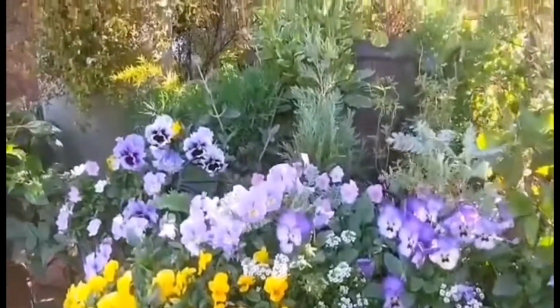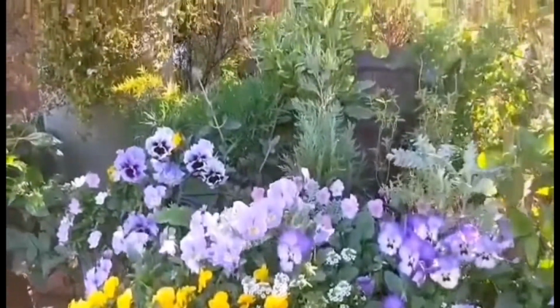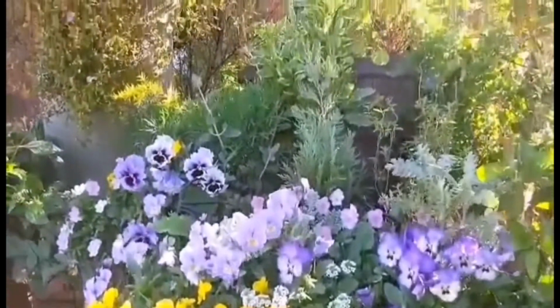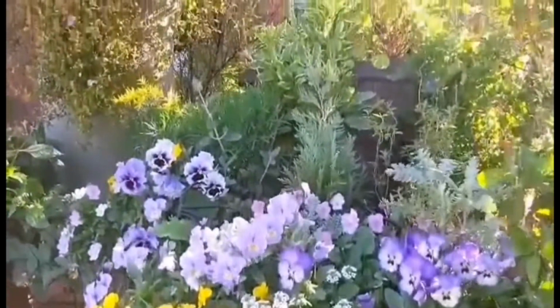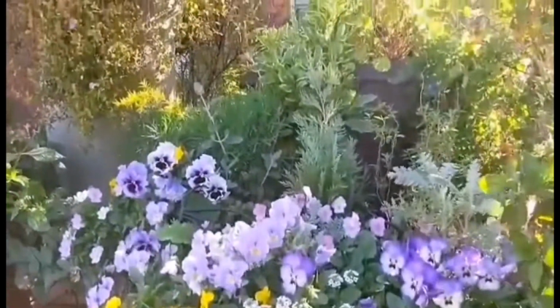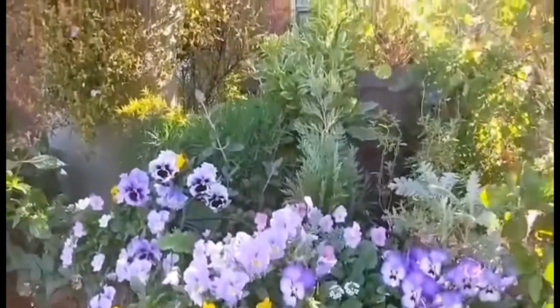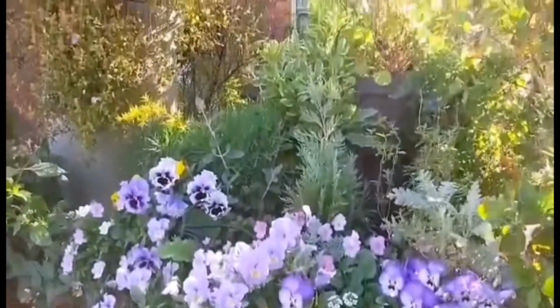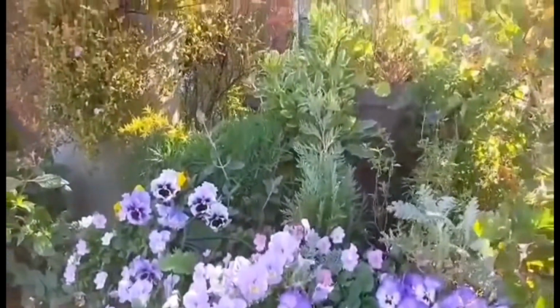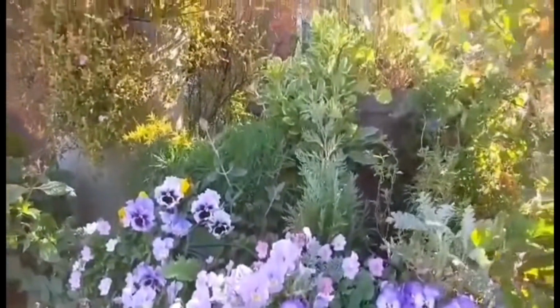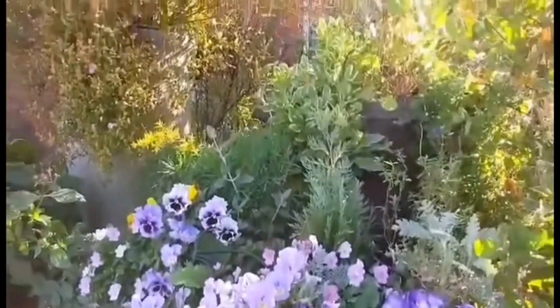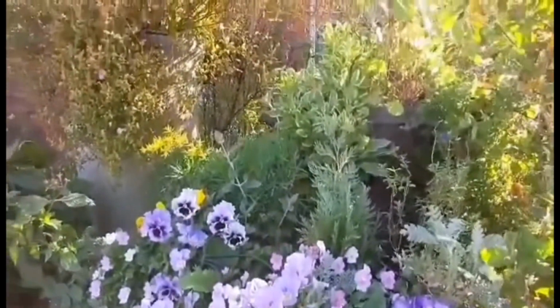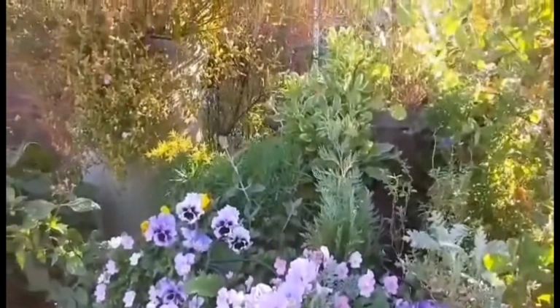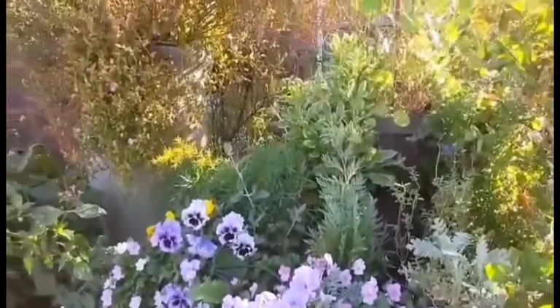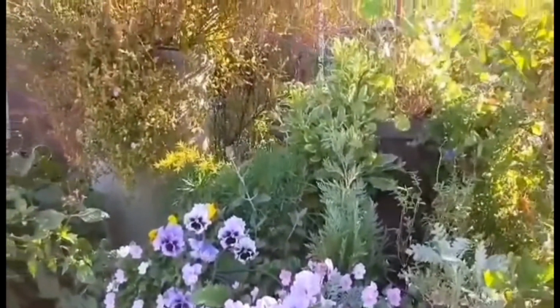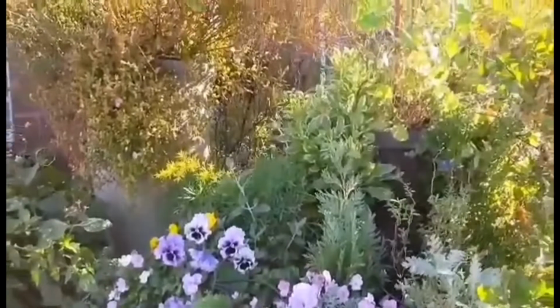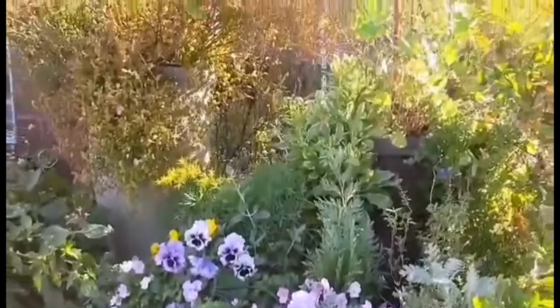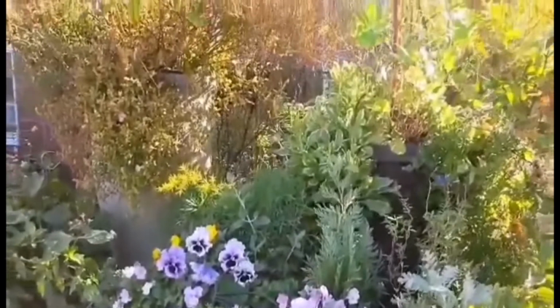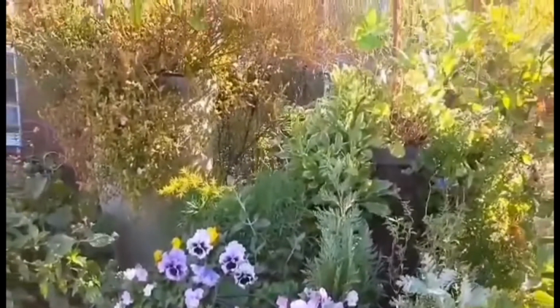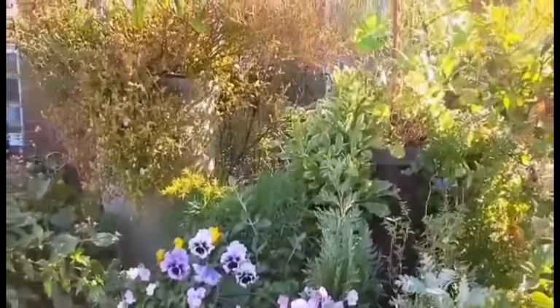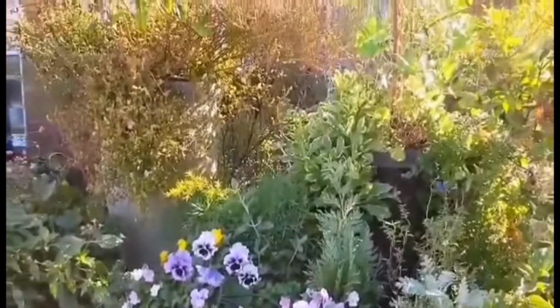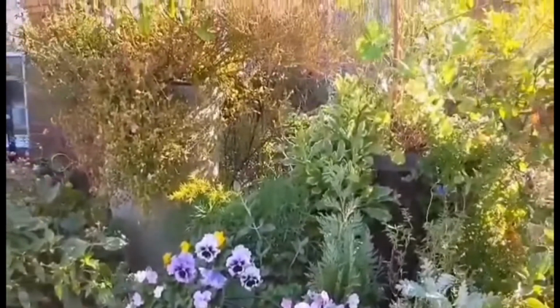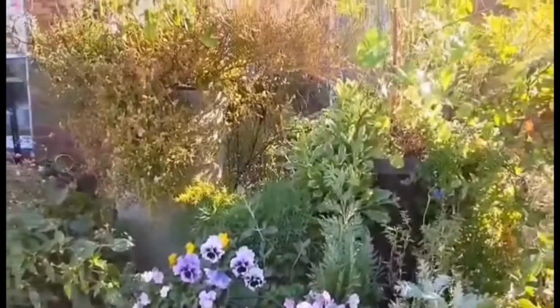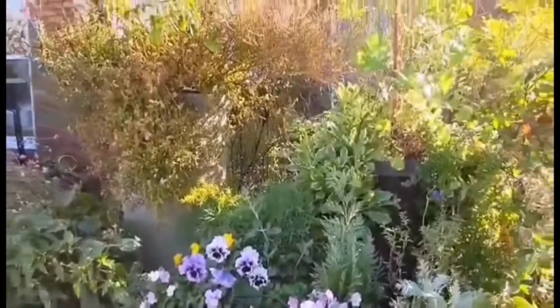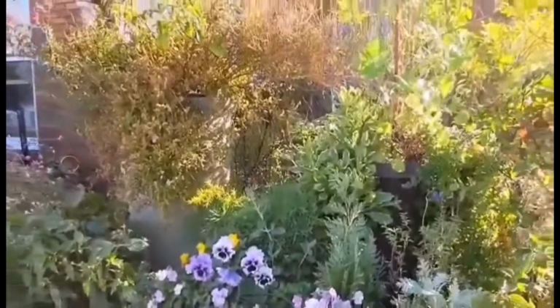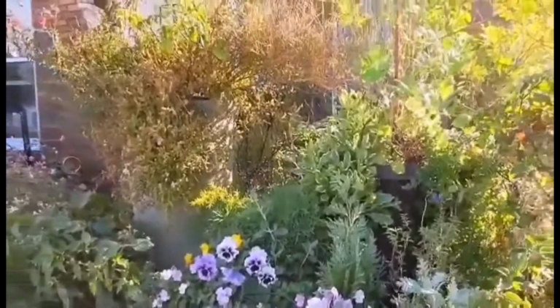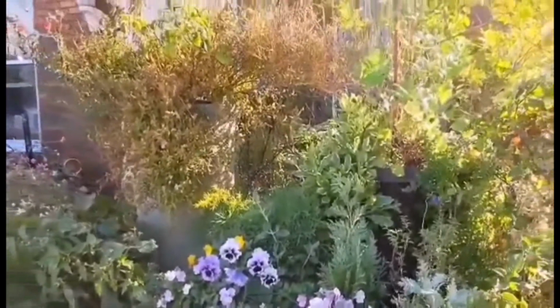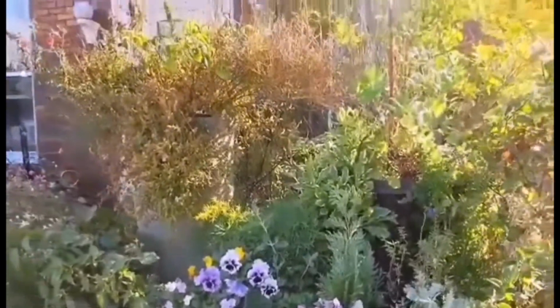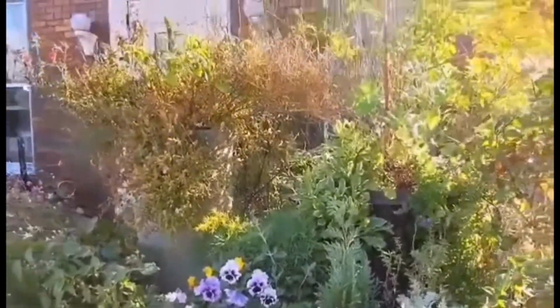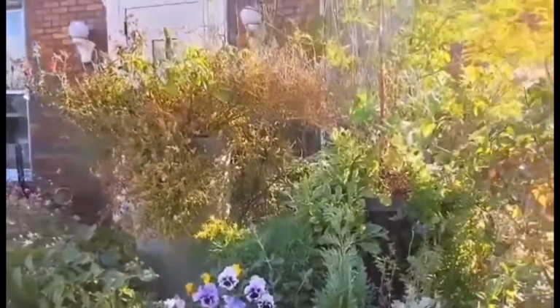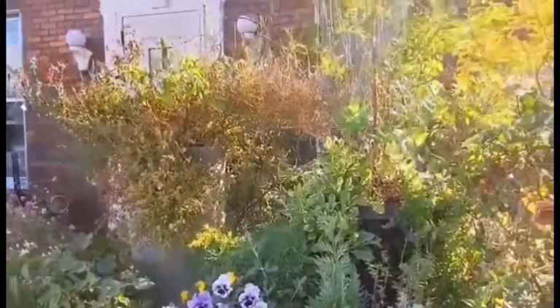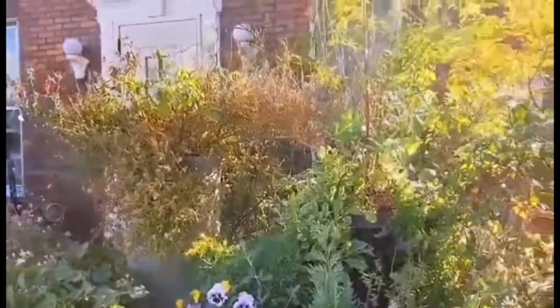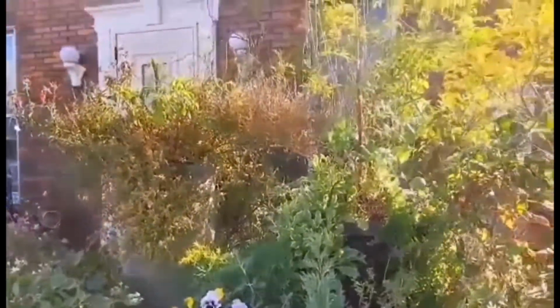Hi guys, I visit this new house garden. Let's check inside.